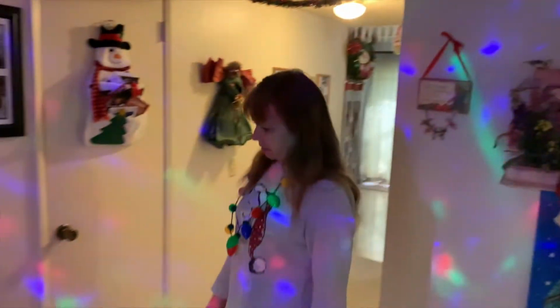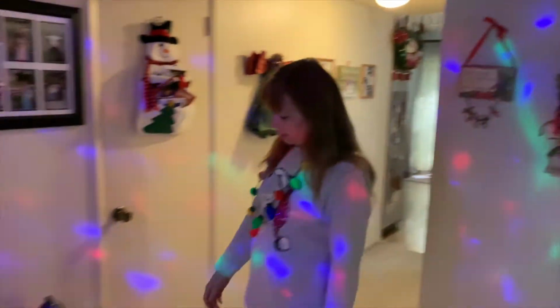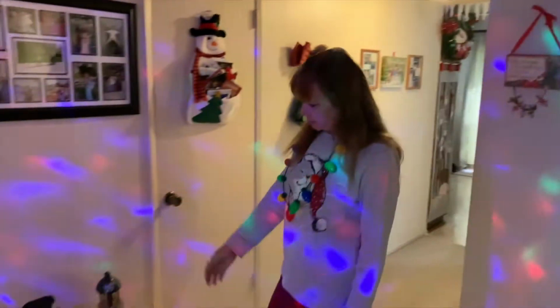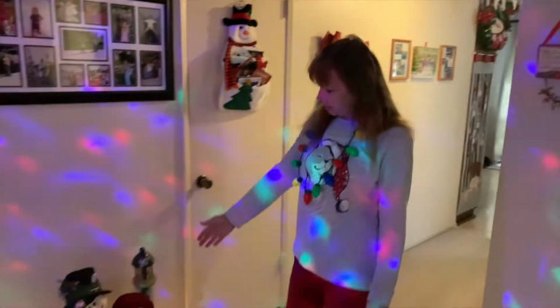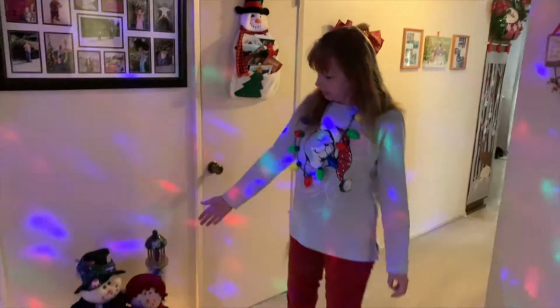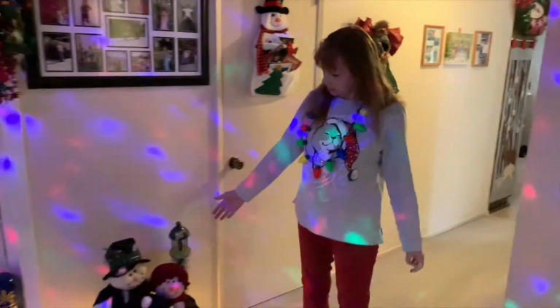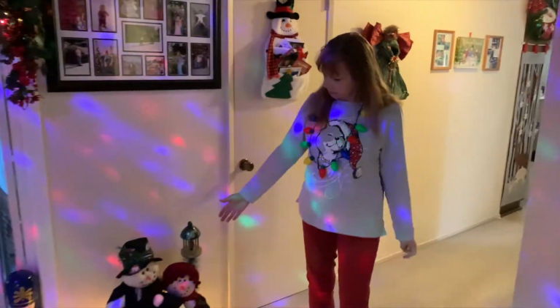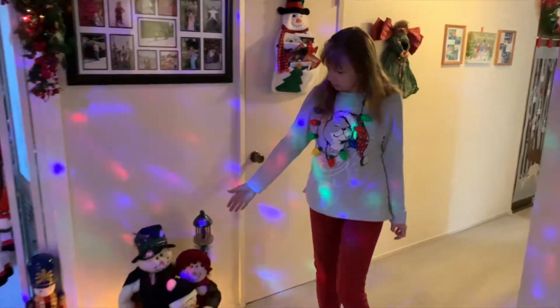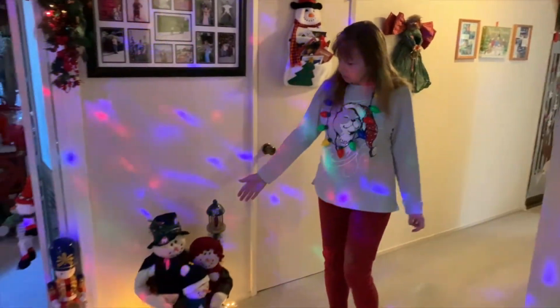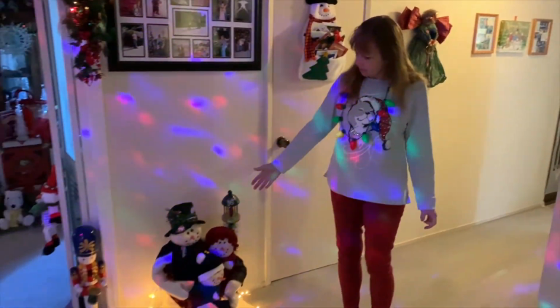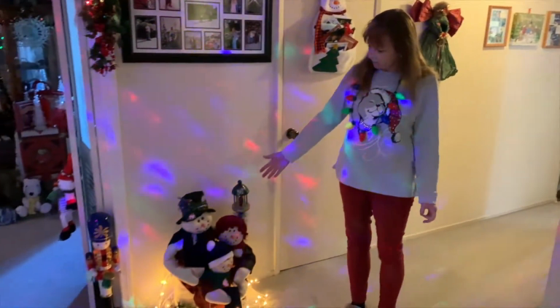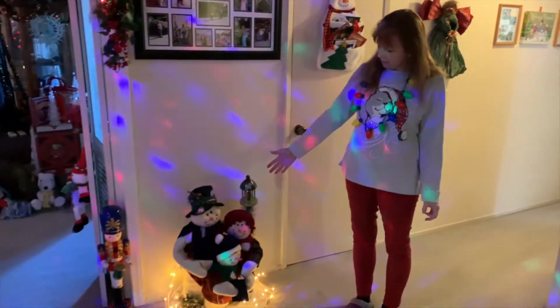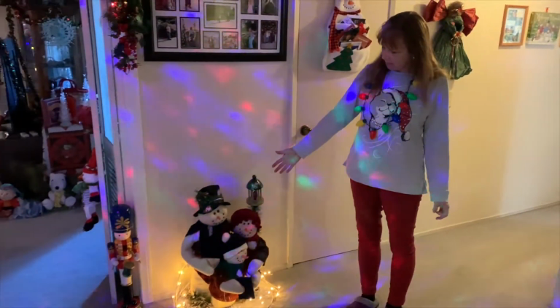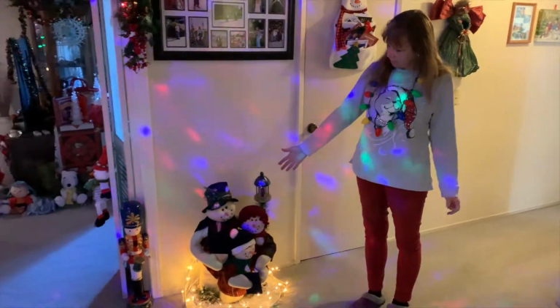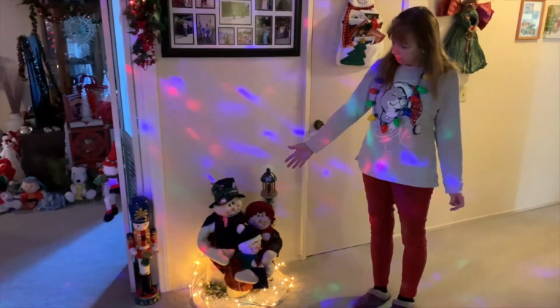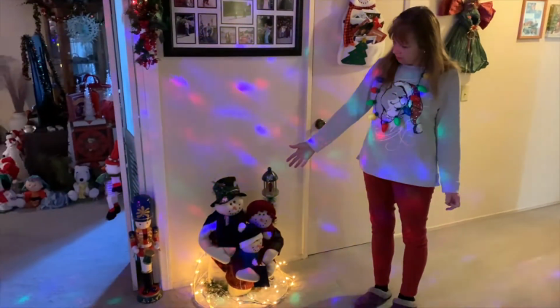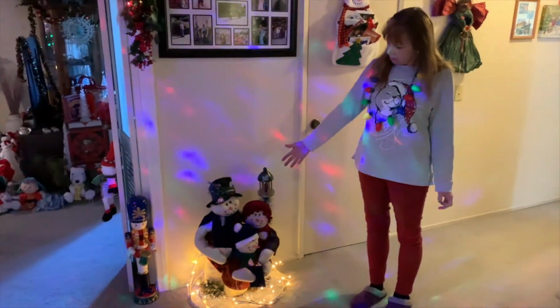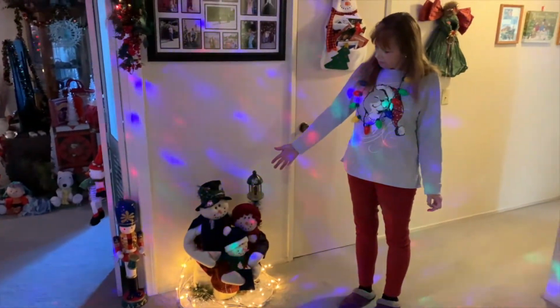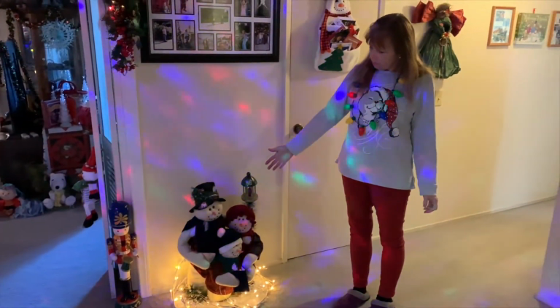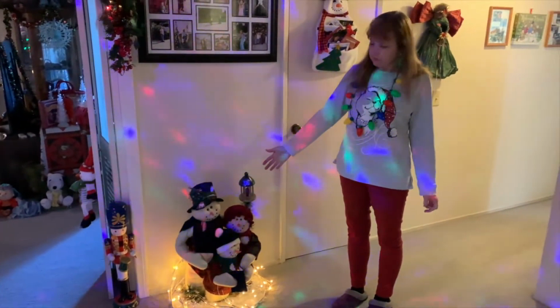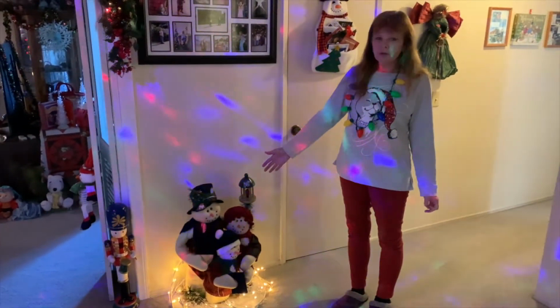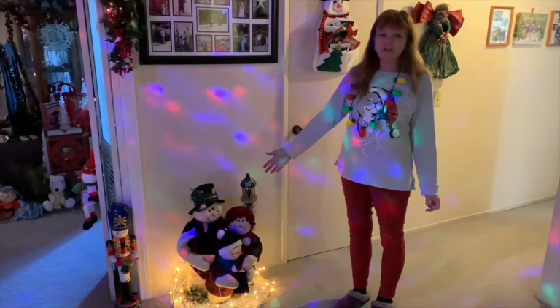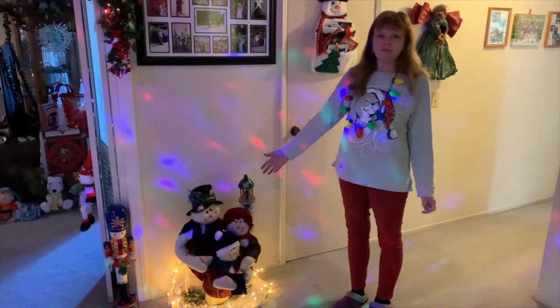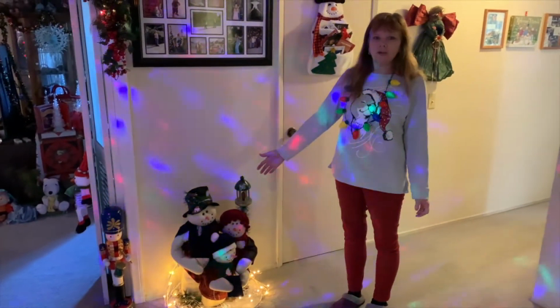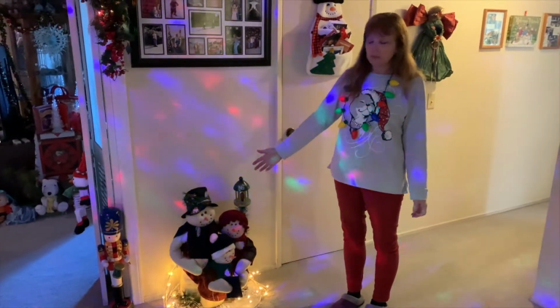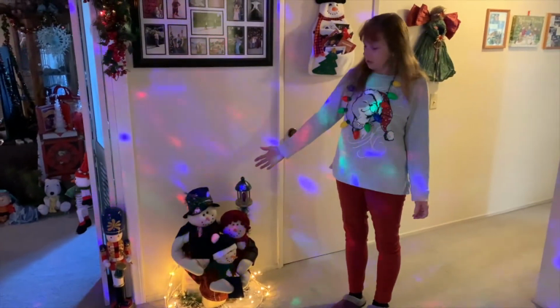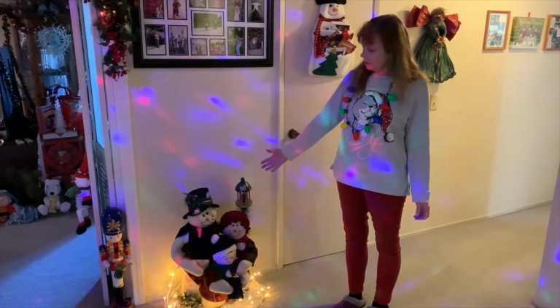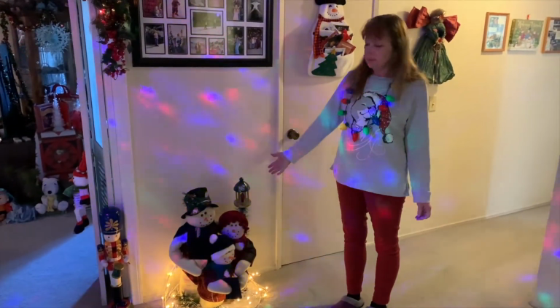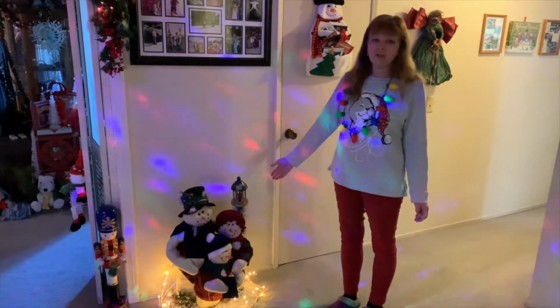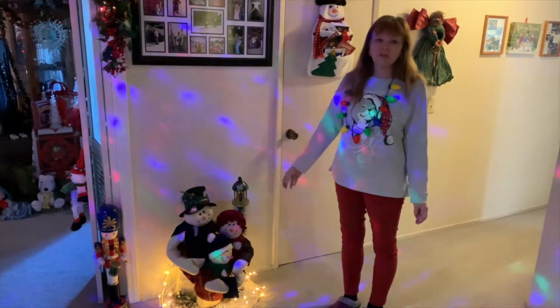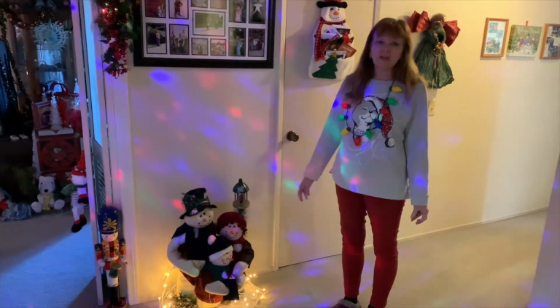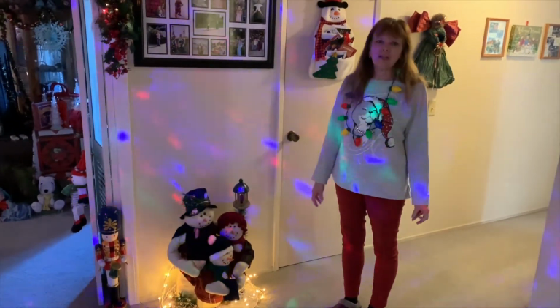Over here we have our Christmas moose, and he is great for putting our Christmas hats and necklaces on. And this is our snowman family — one for each of us: Paul, Mary June, and Katie.